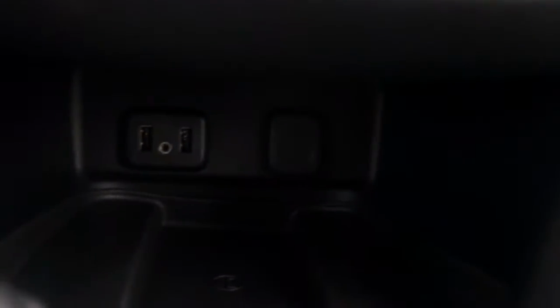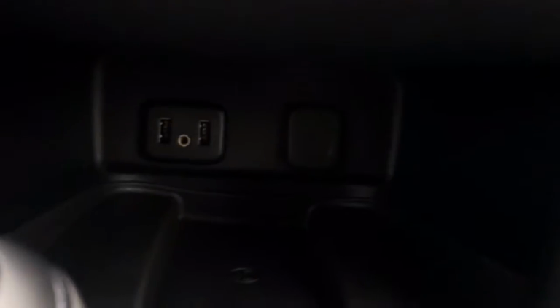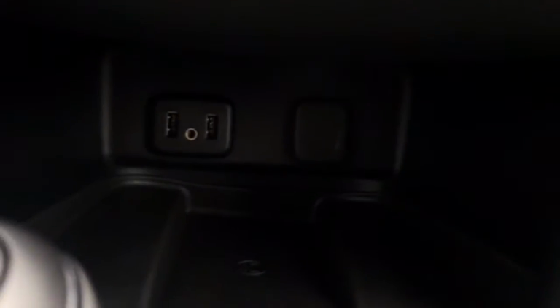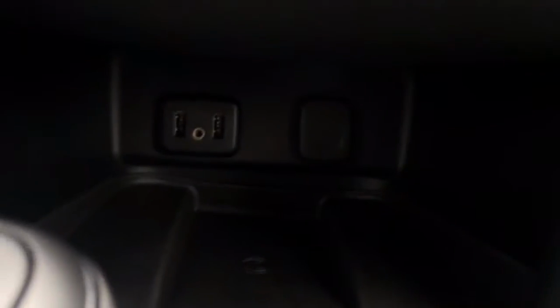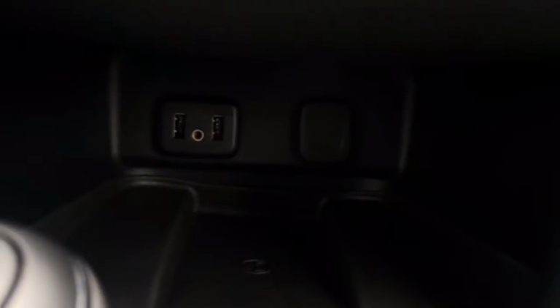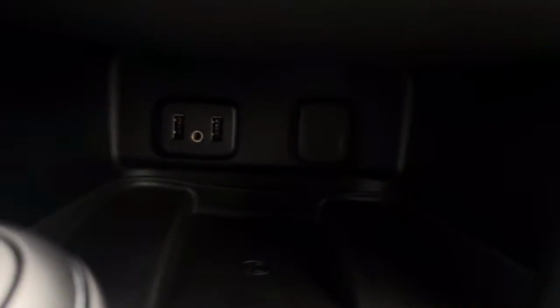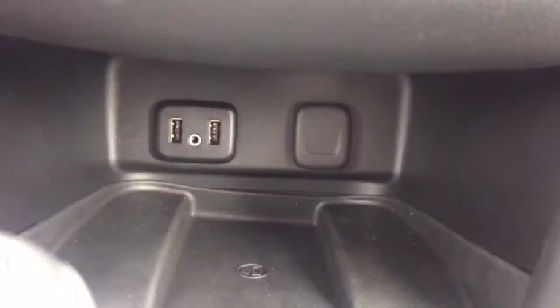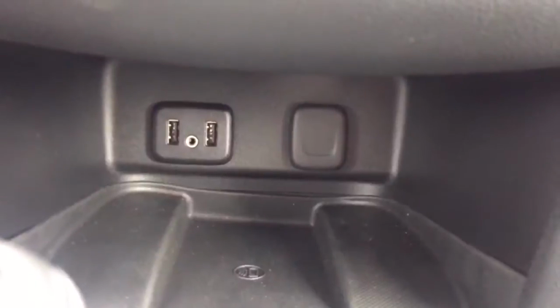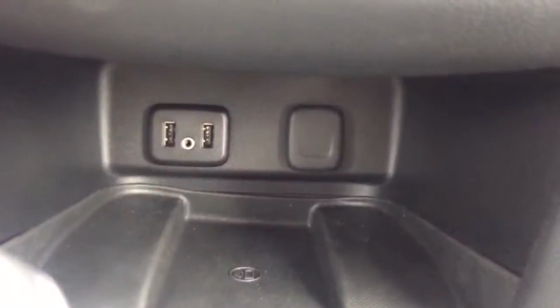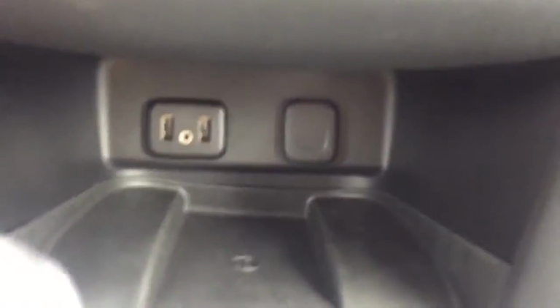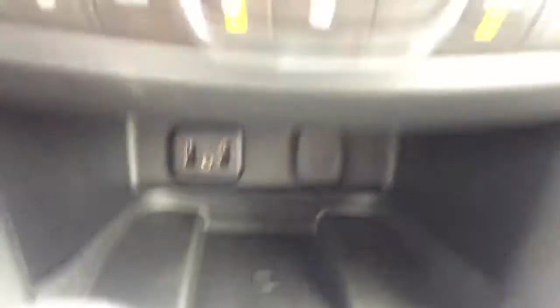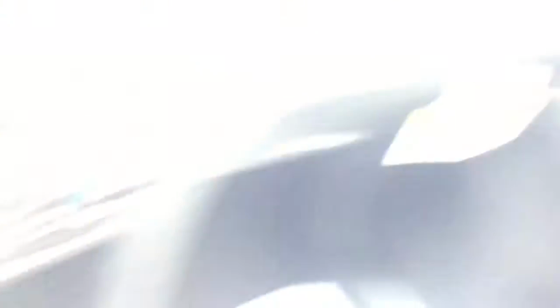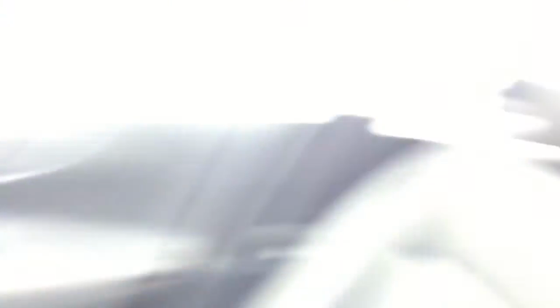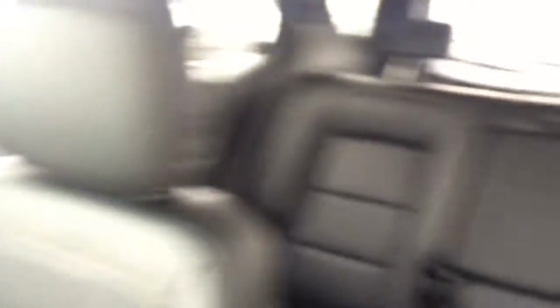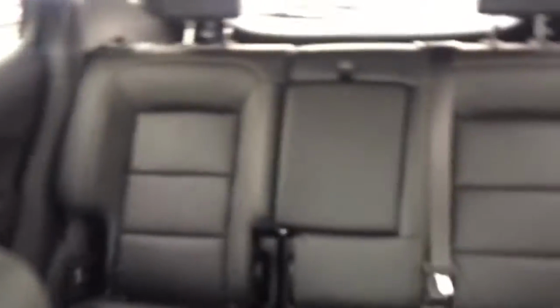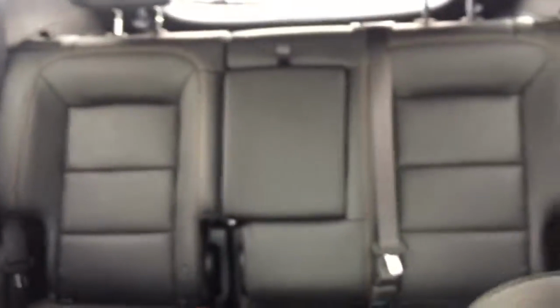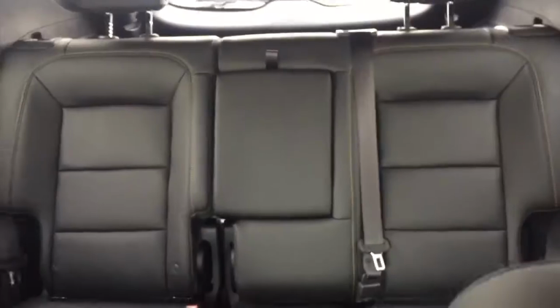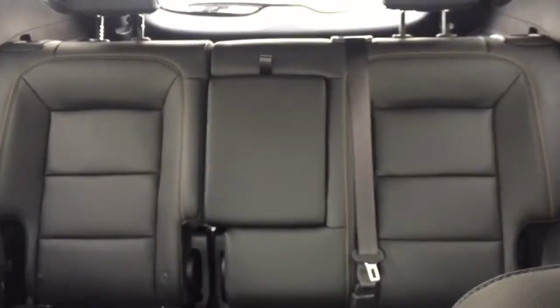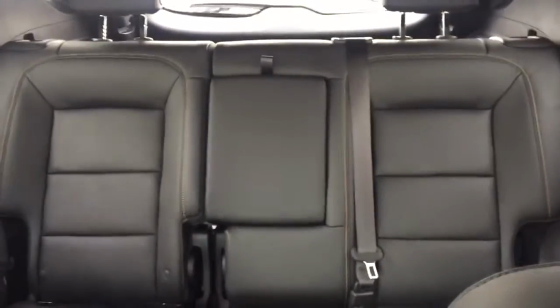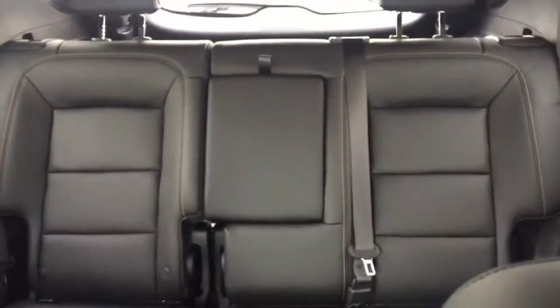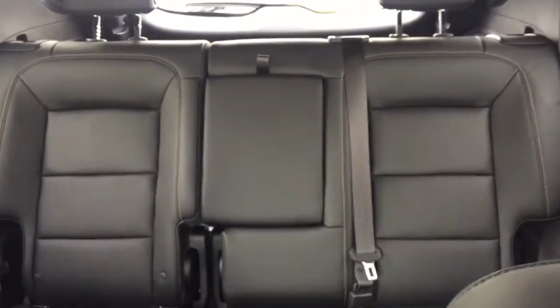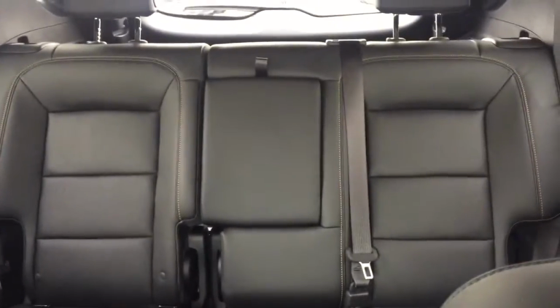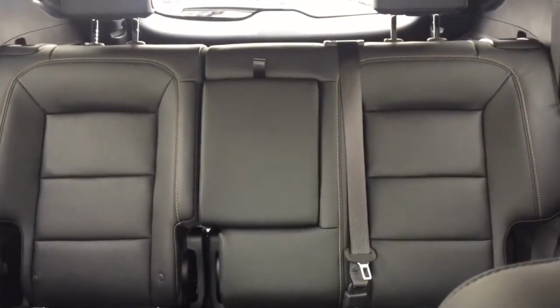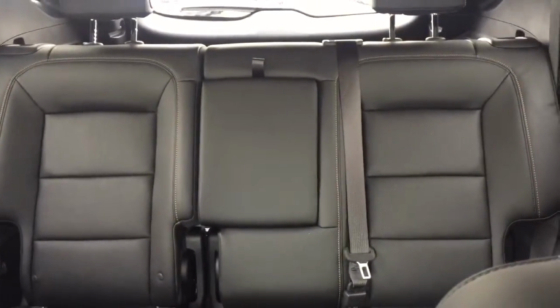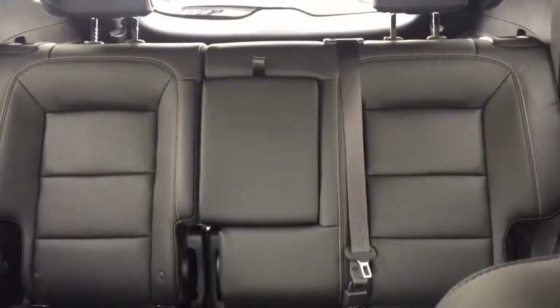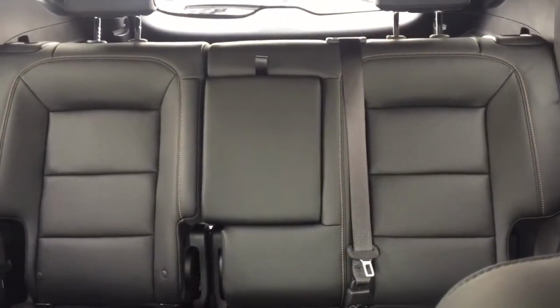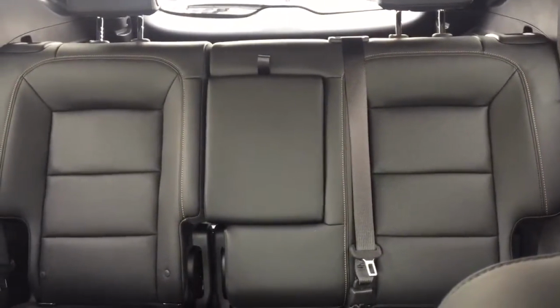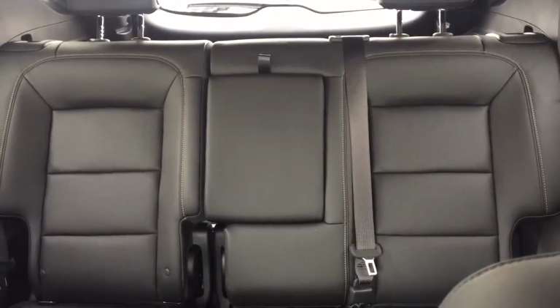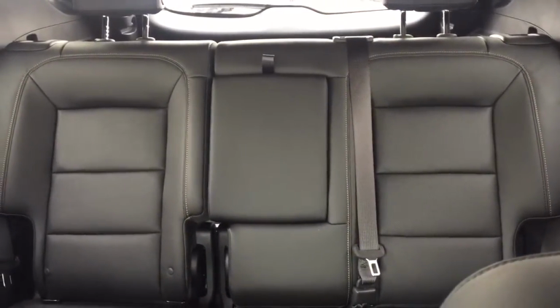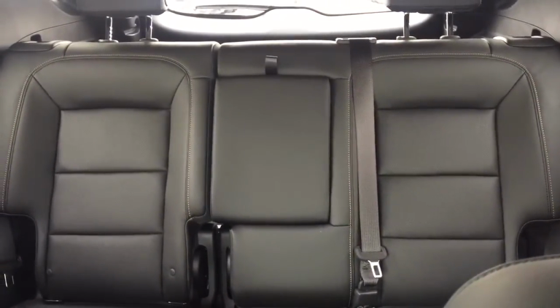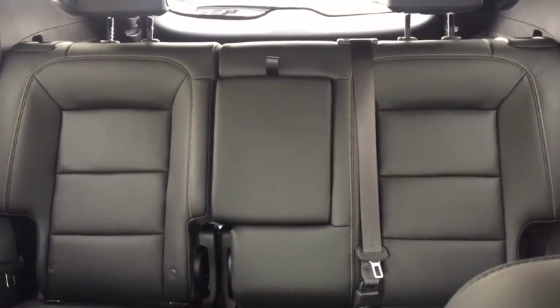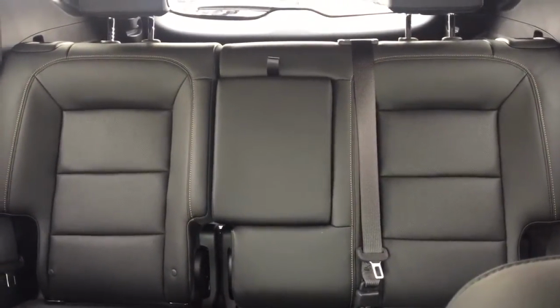There is also a USB port, auxiliary input, comfortable seating for five, with plenty of rear cargo space and much more.